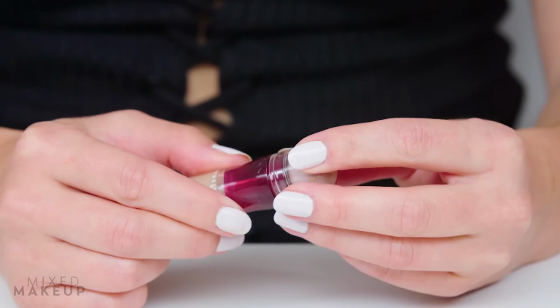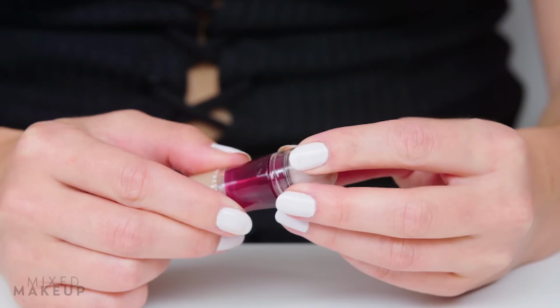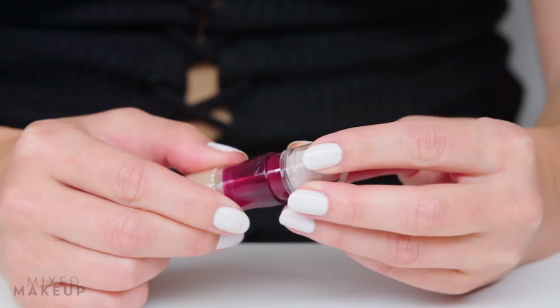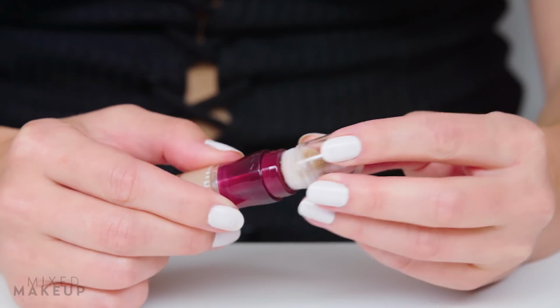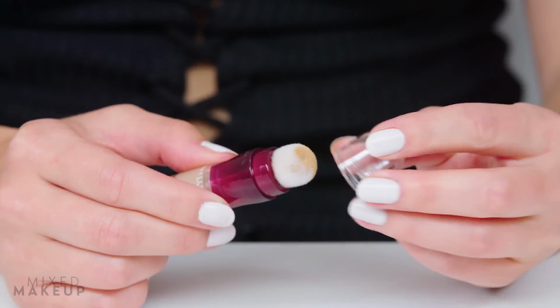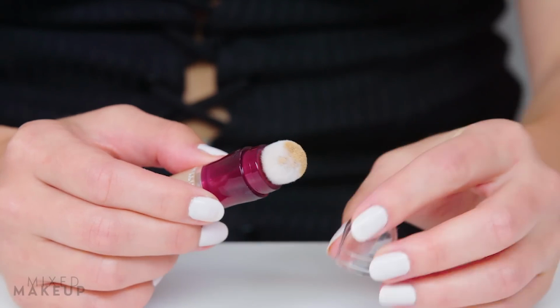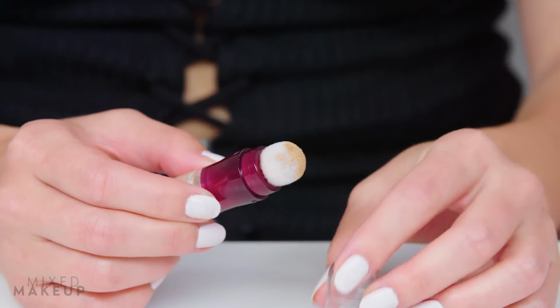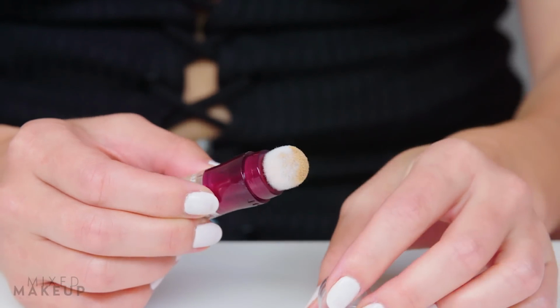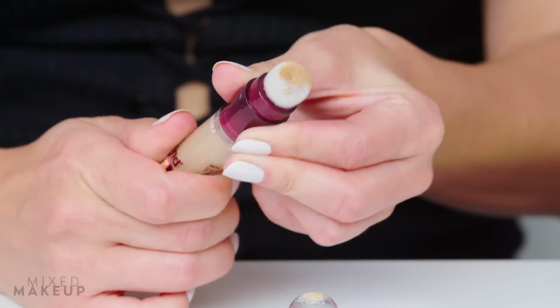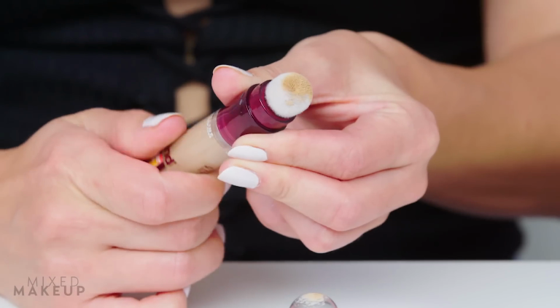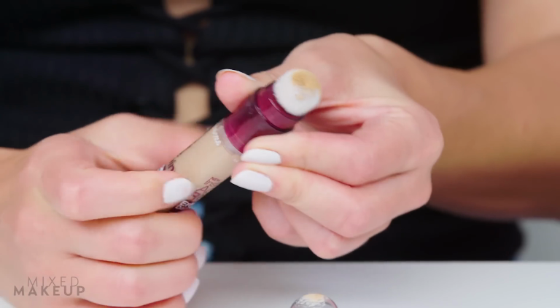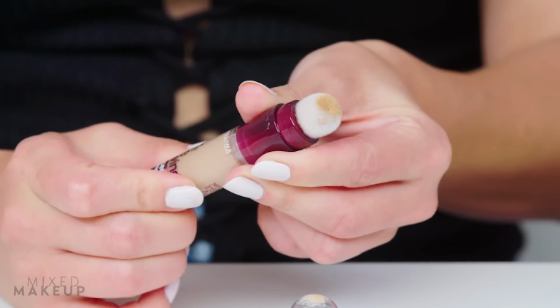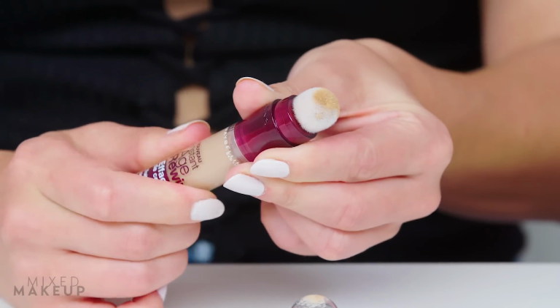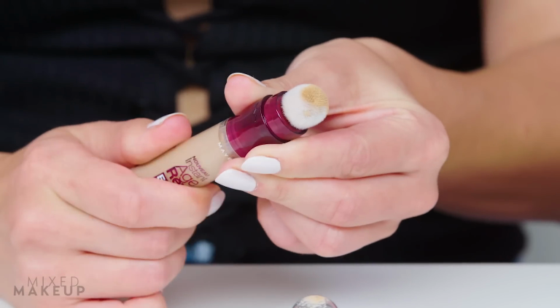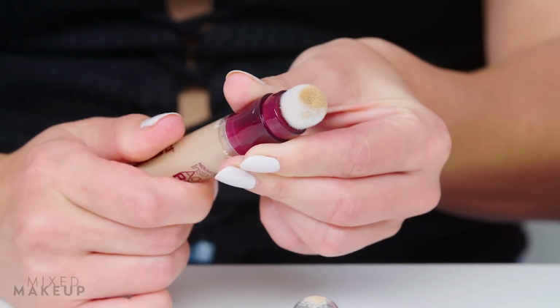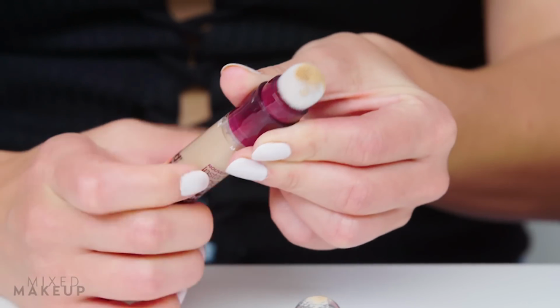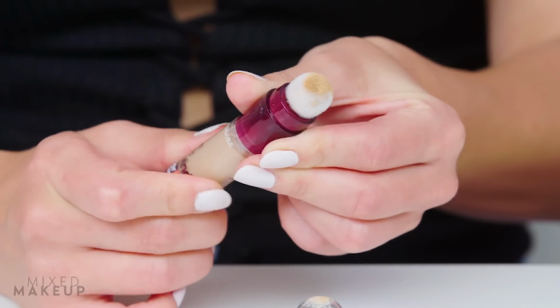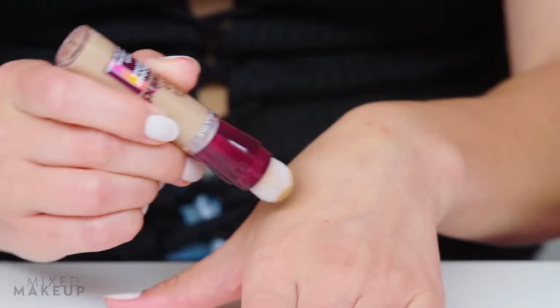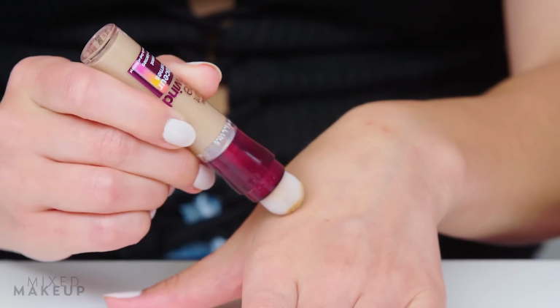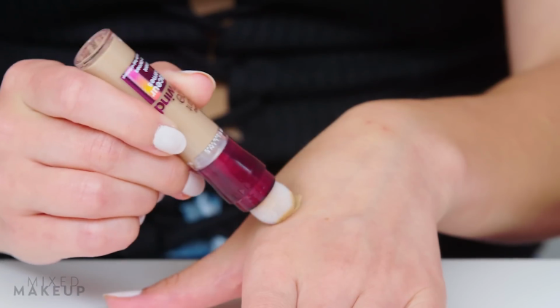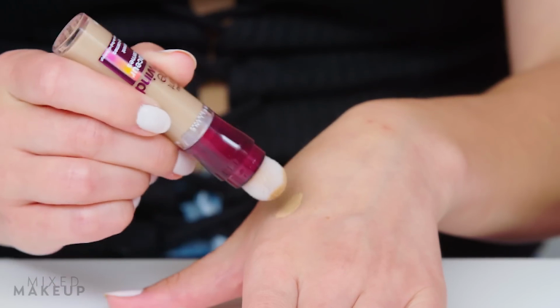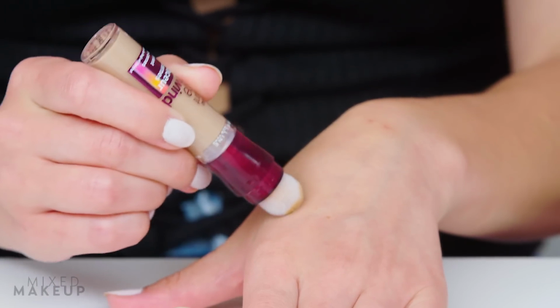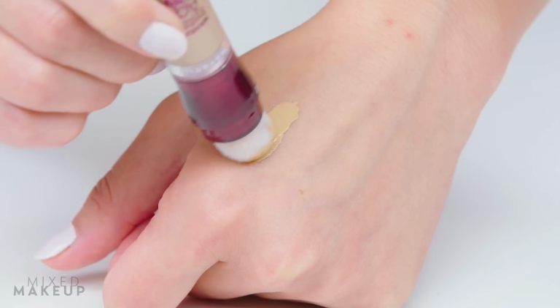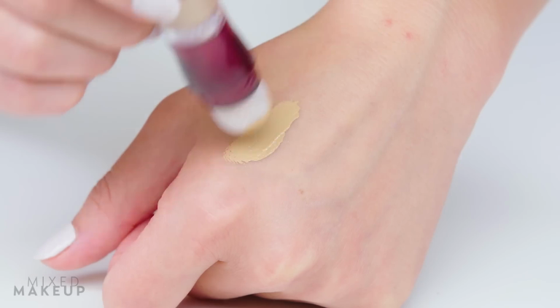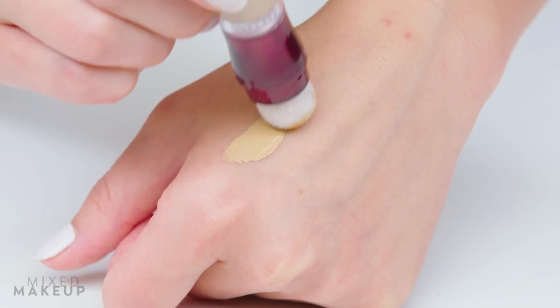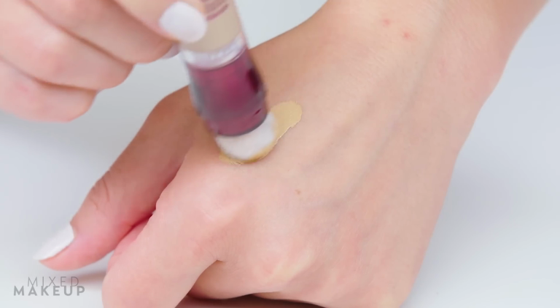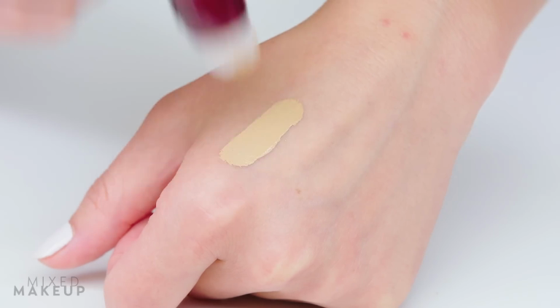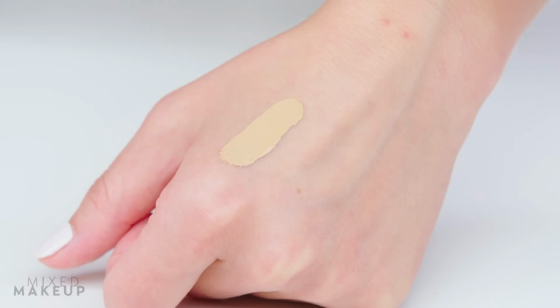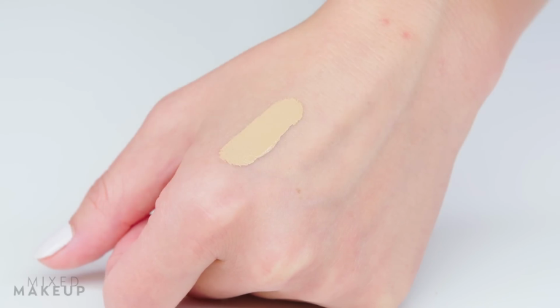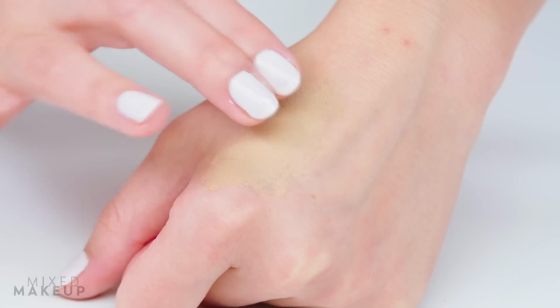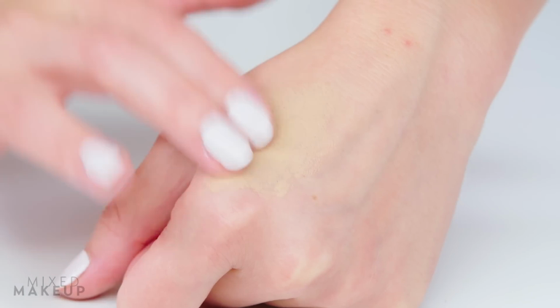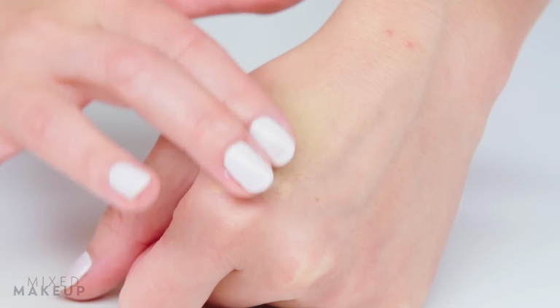It has a sponge applicator so you can easily dab or swipe the product where you want it, then use your fingers or a tool like the Beauty Blender to blend it out.